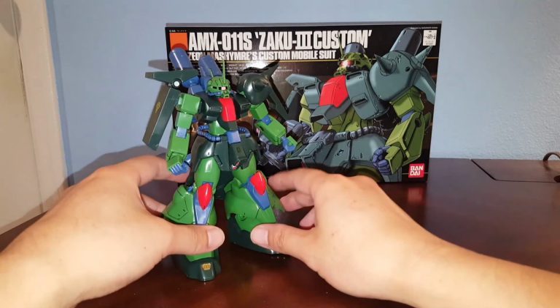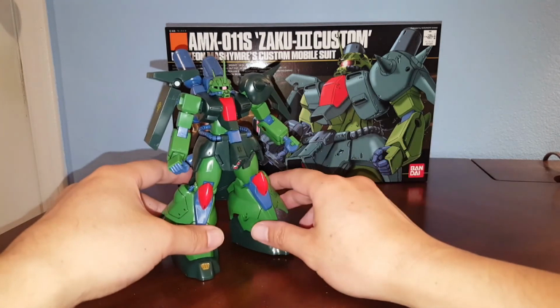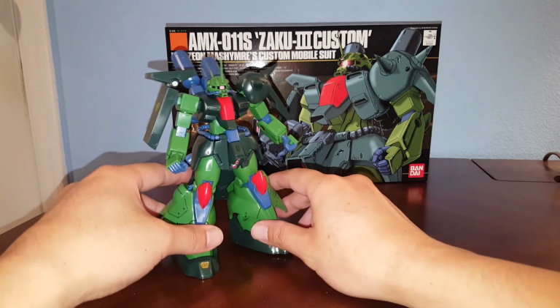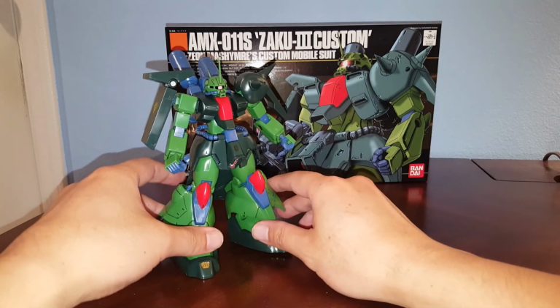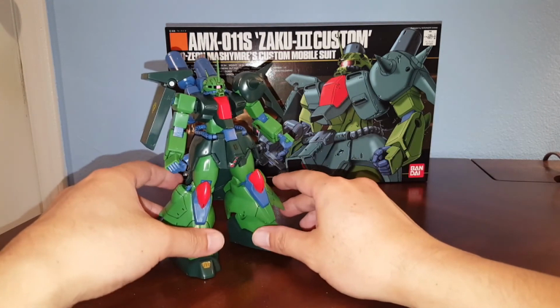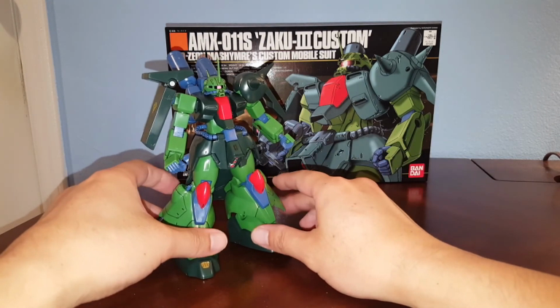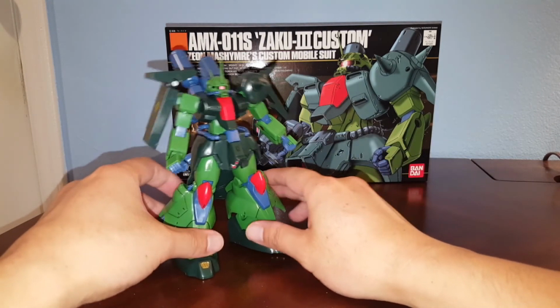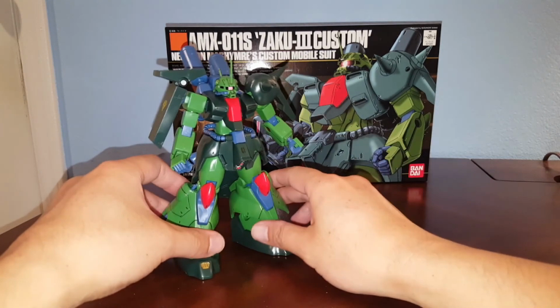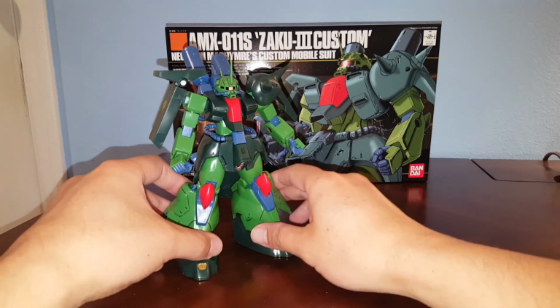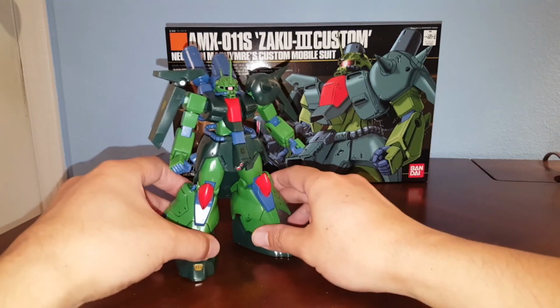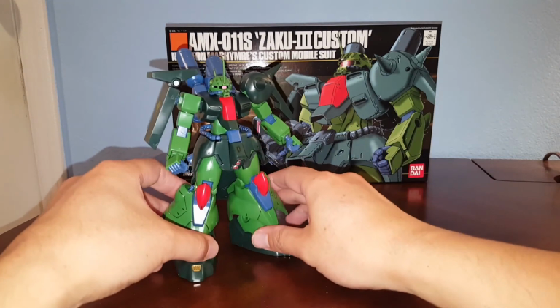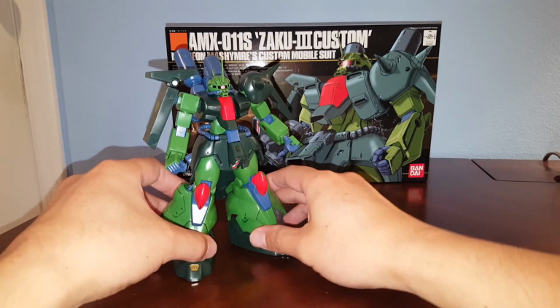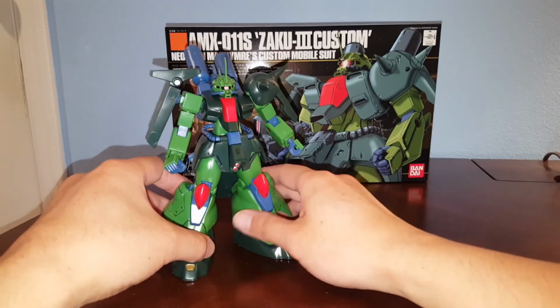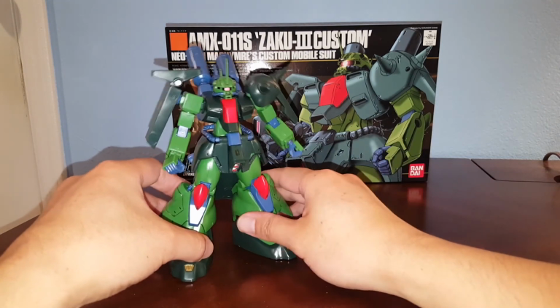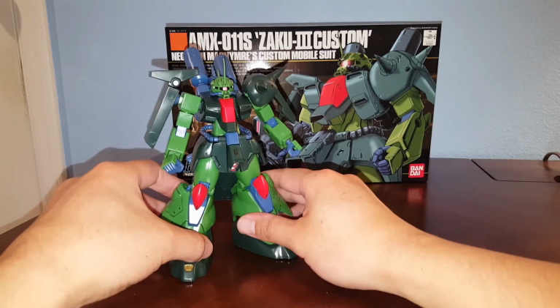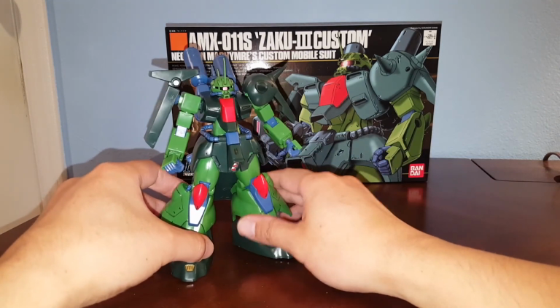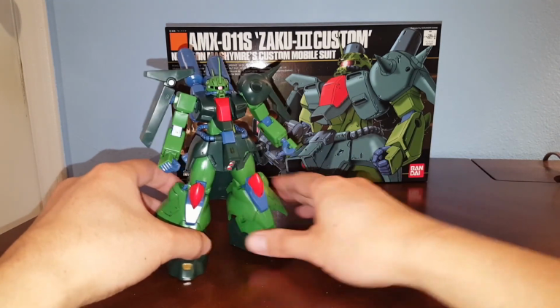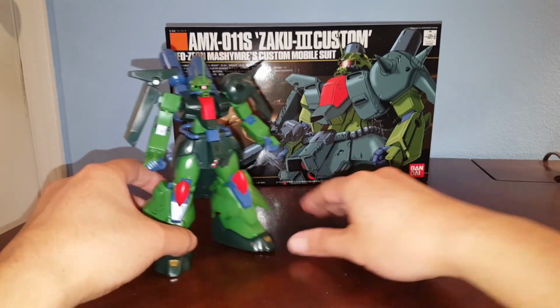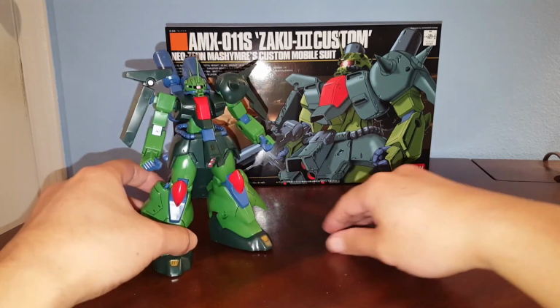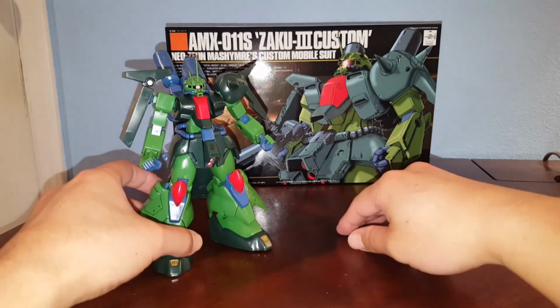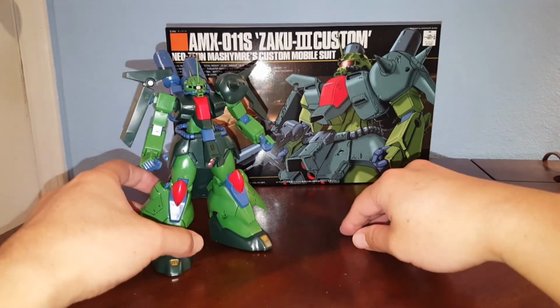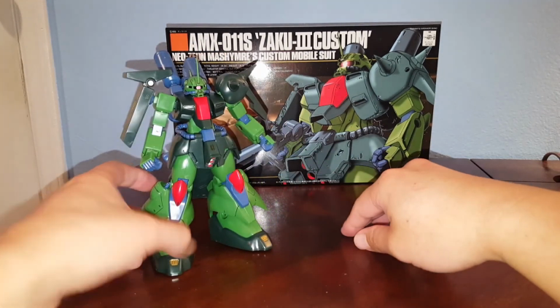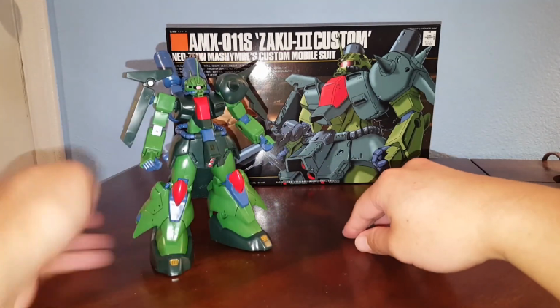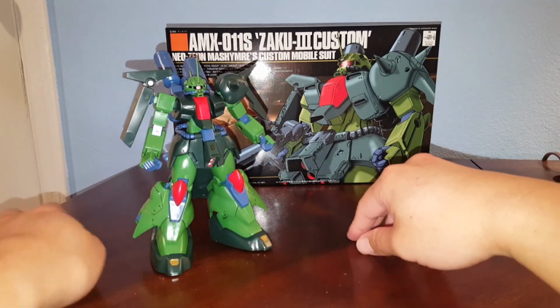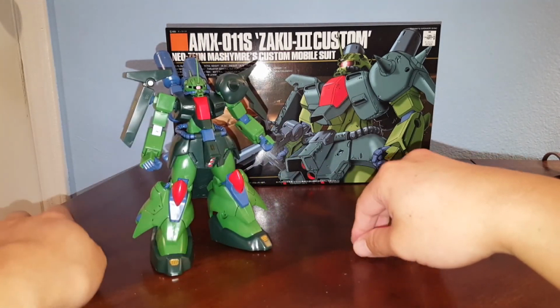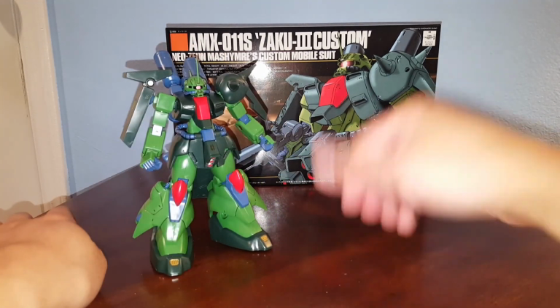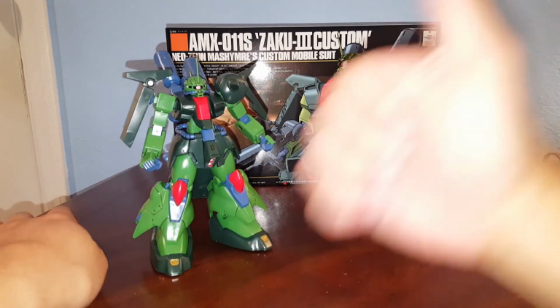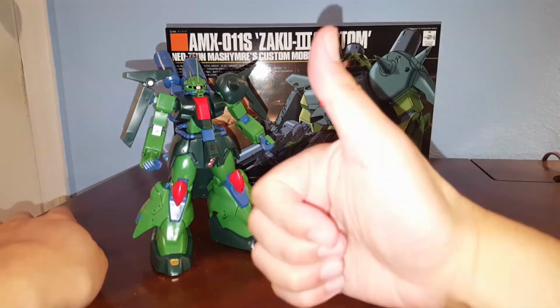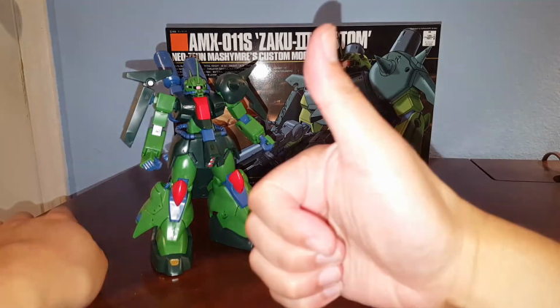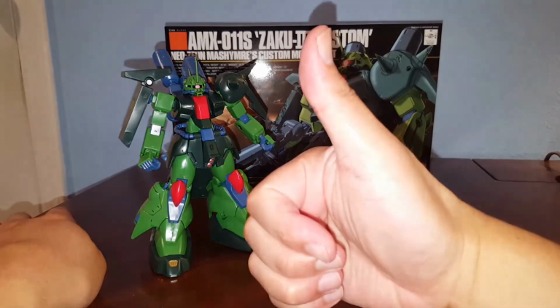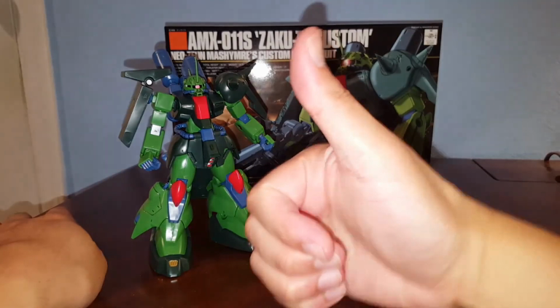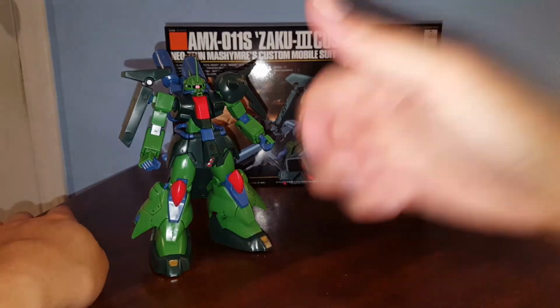That's pretty much it for the Zaku 3 Custom. I hope you guys find this review helpful, and as always, thanks a lot.